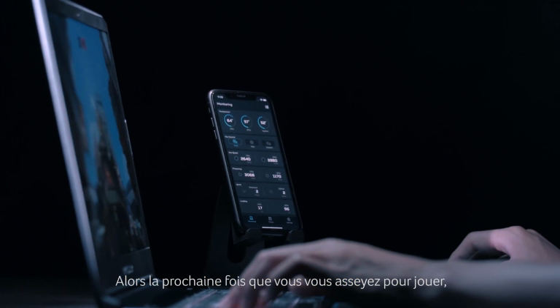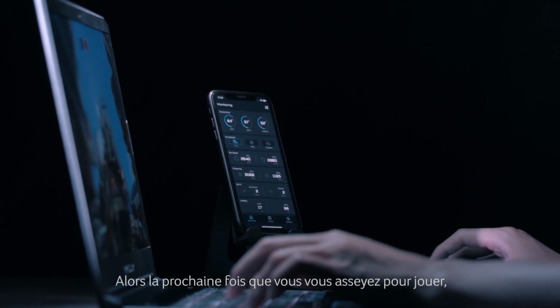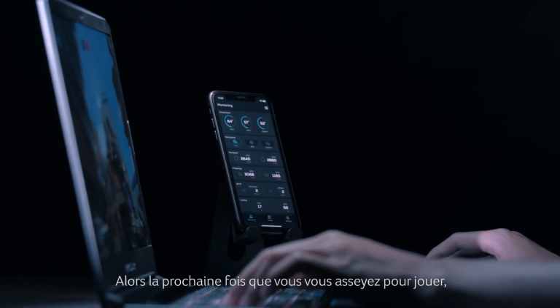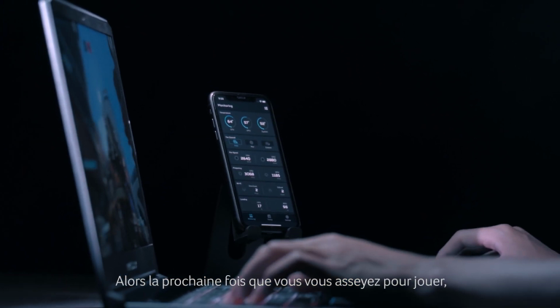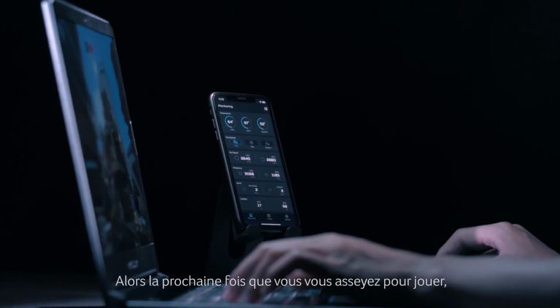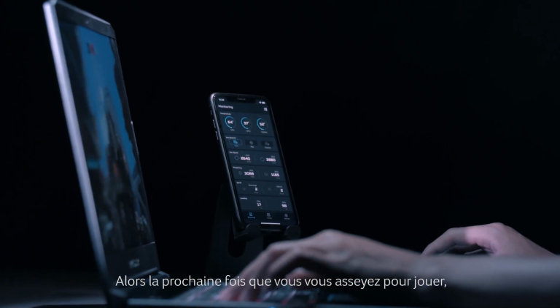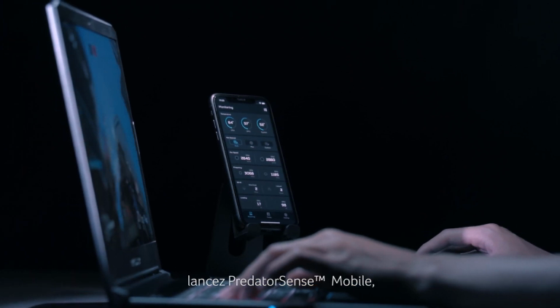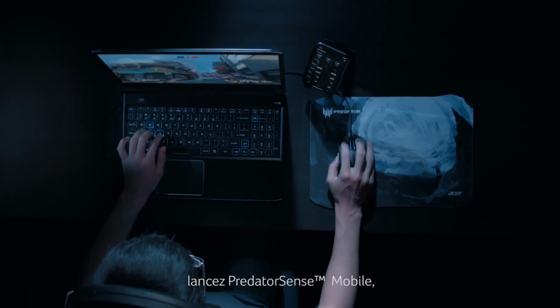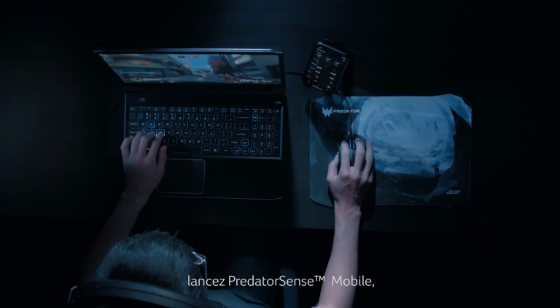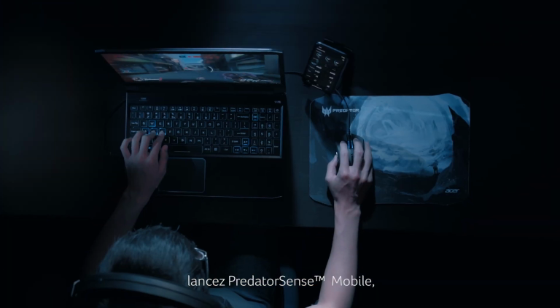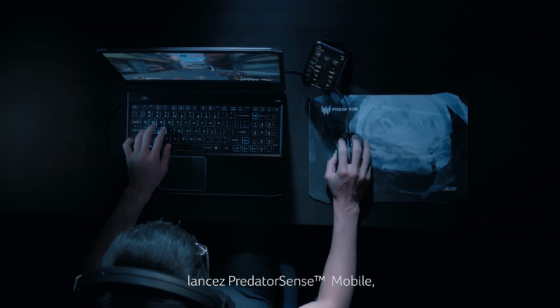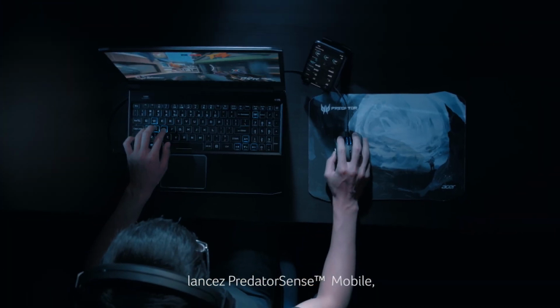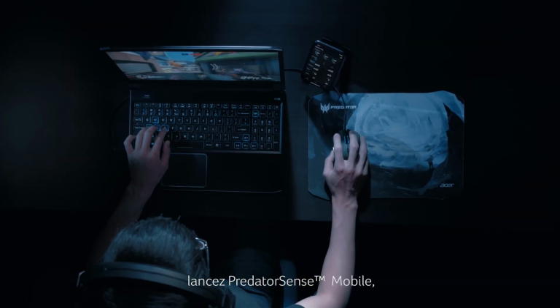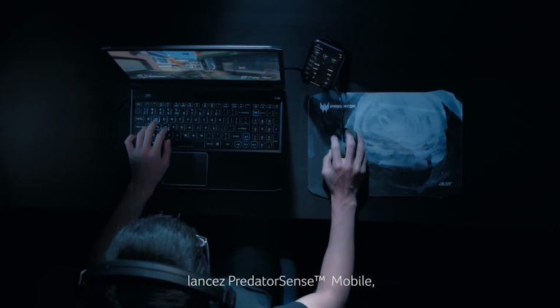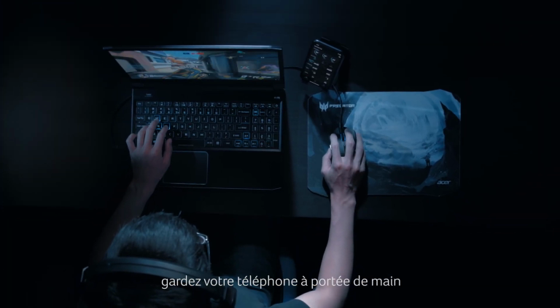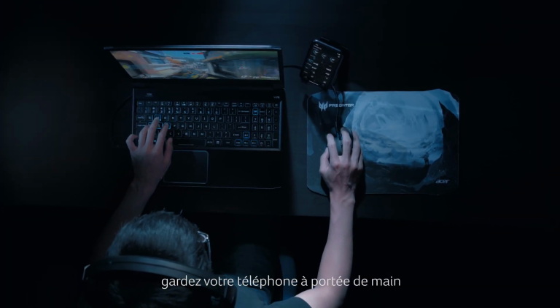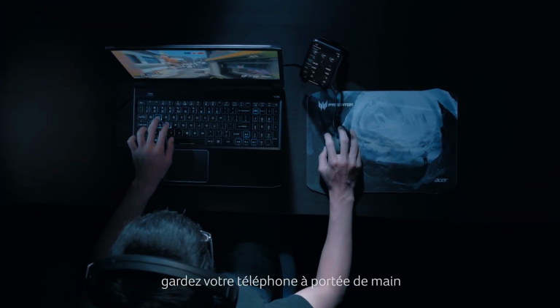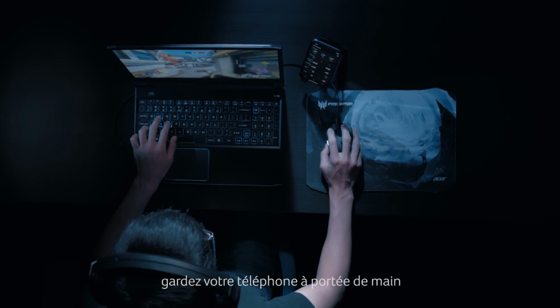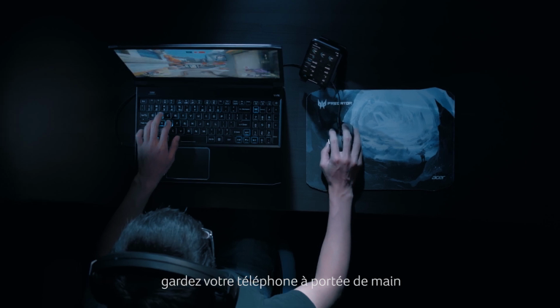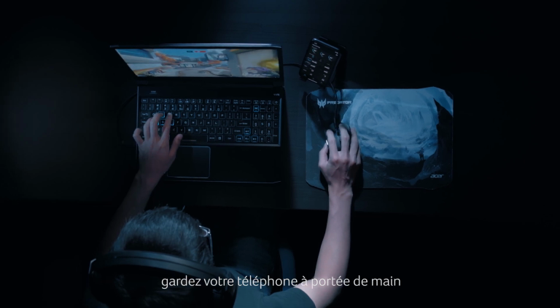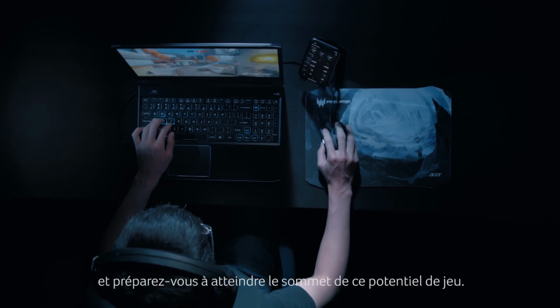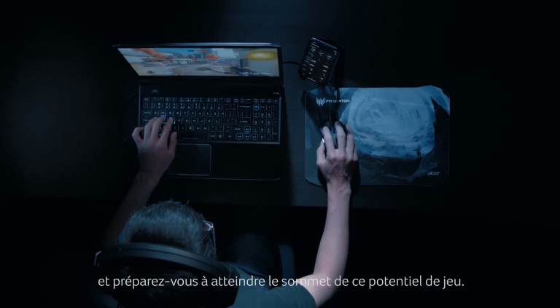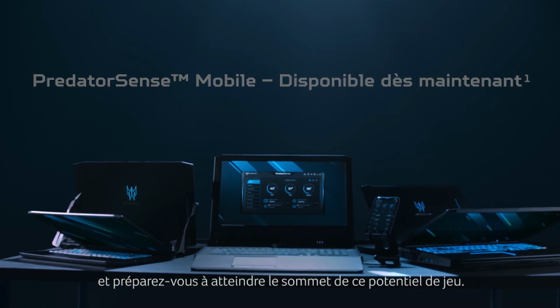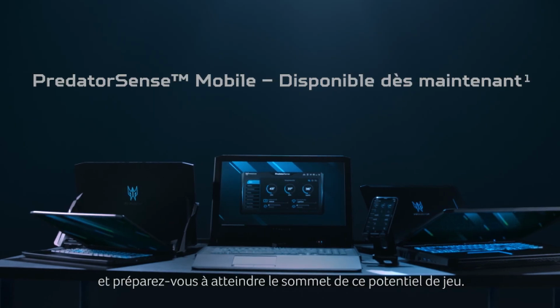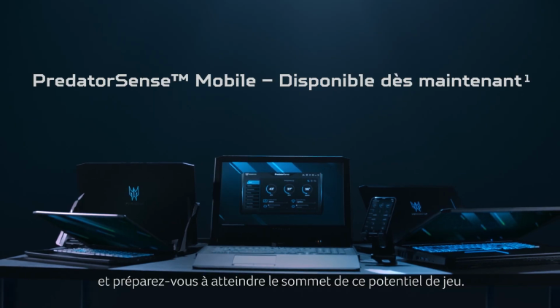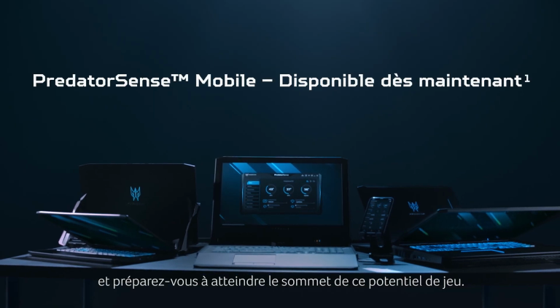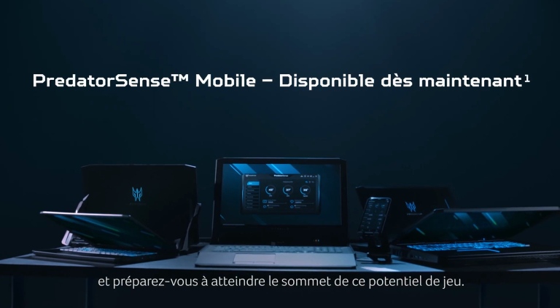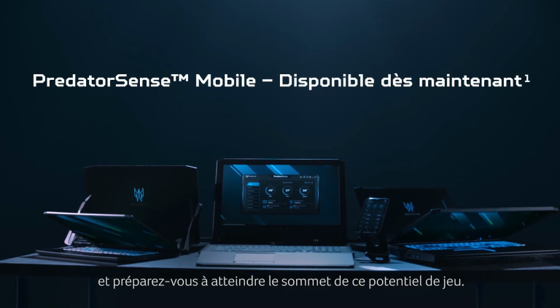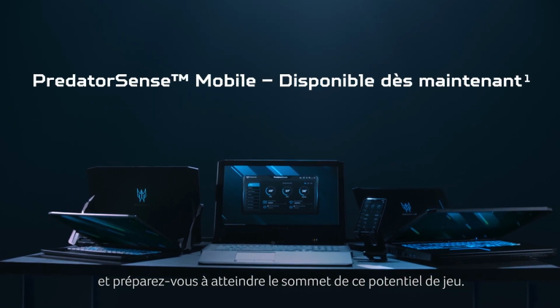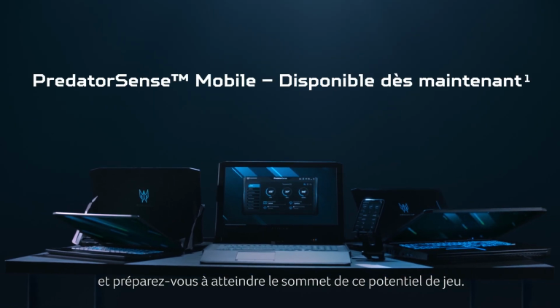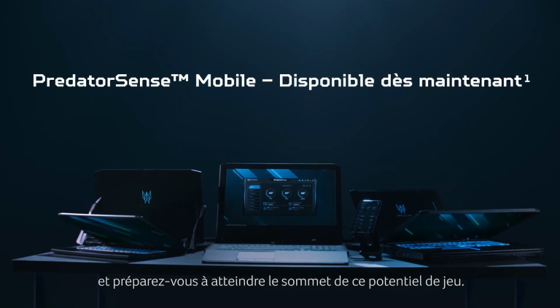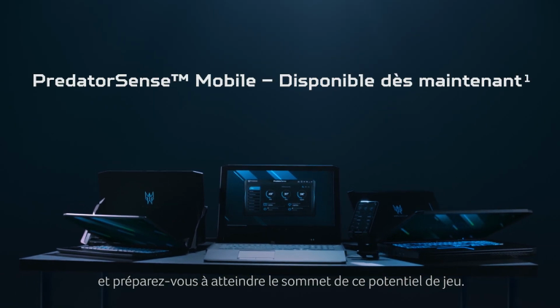So next time you sit down to play, keep your phone handy, Predator Sense Mobile loaded, and prepare to reach the peak of that gaming potential.